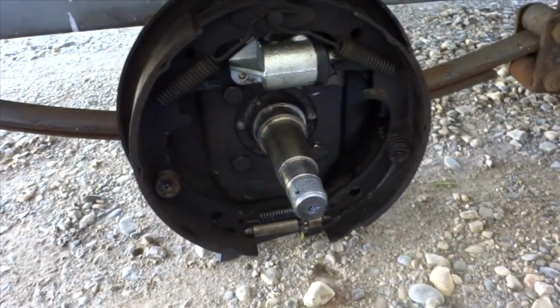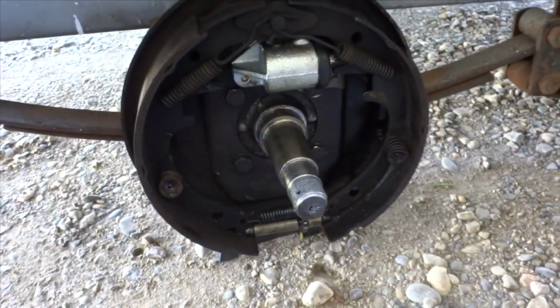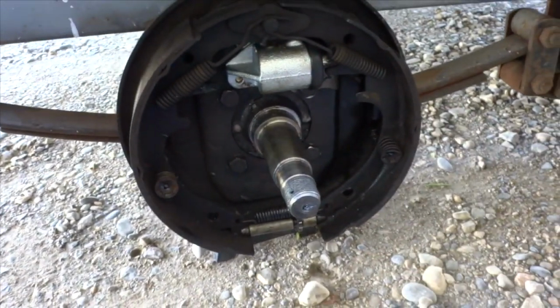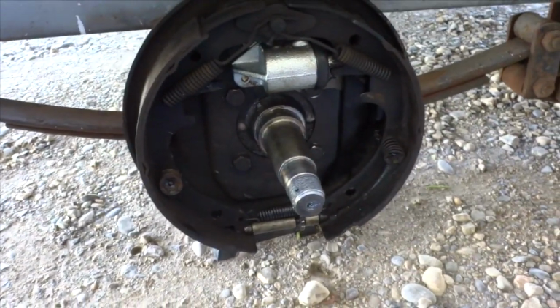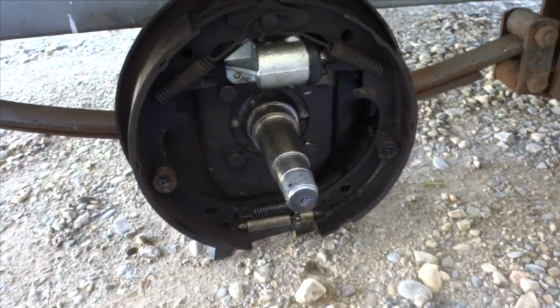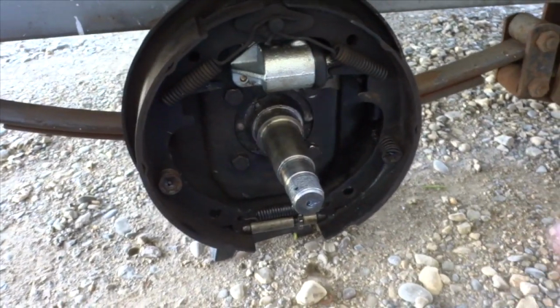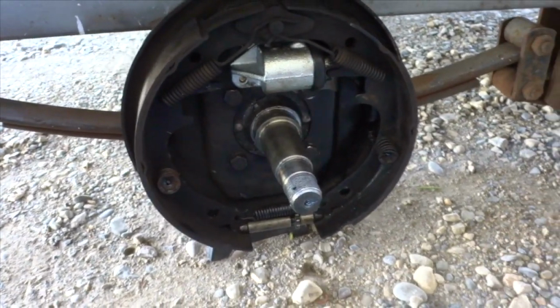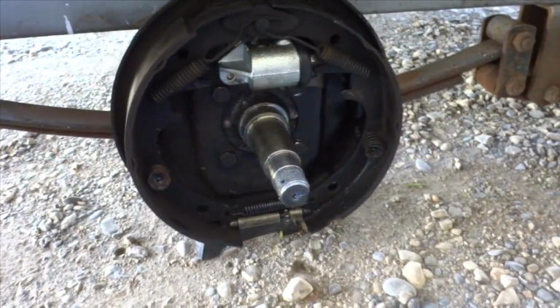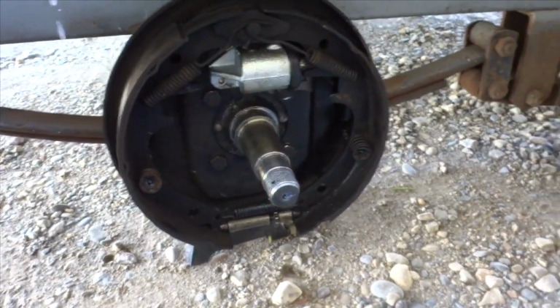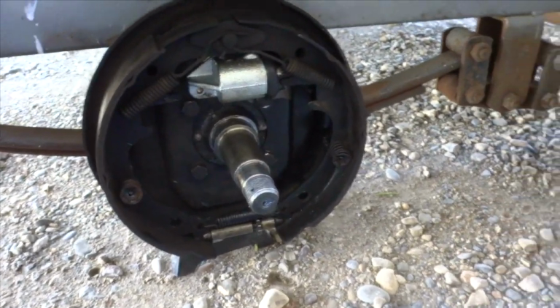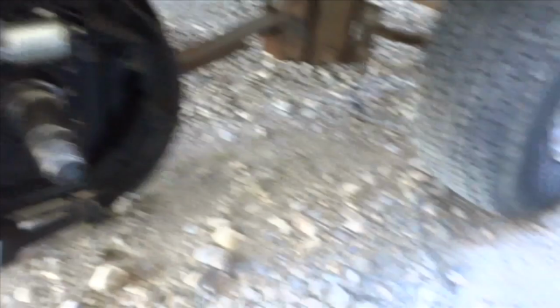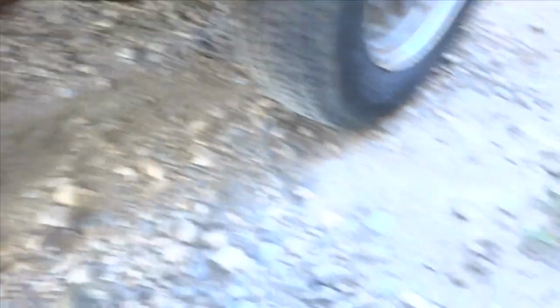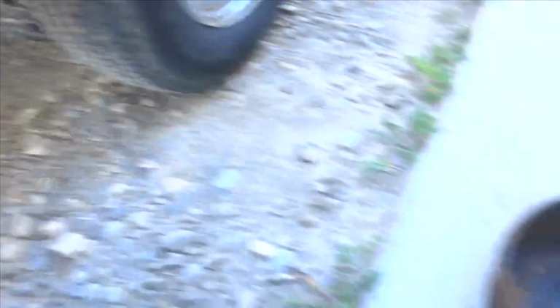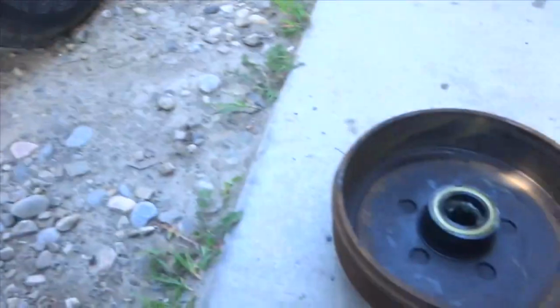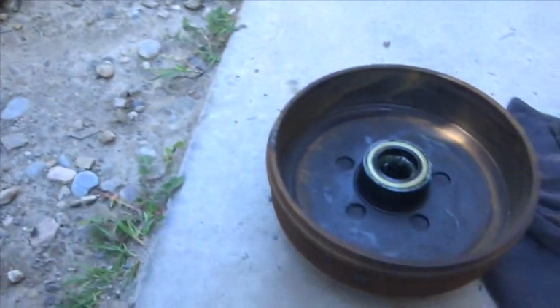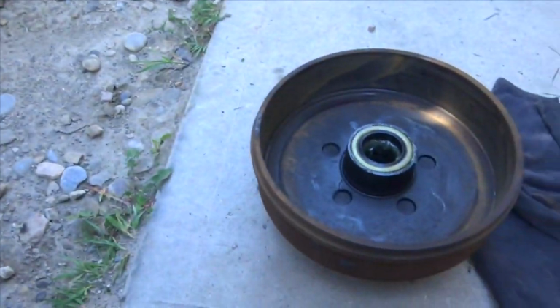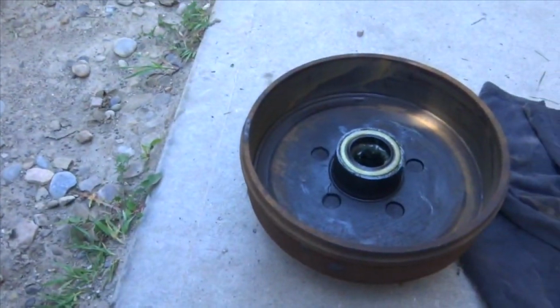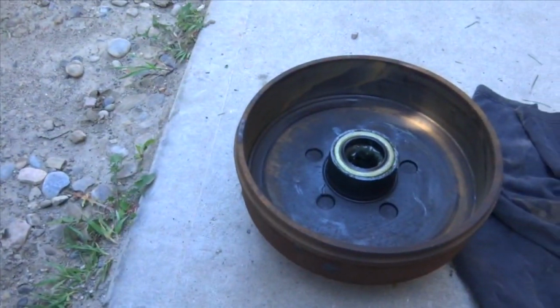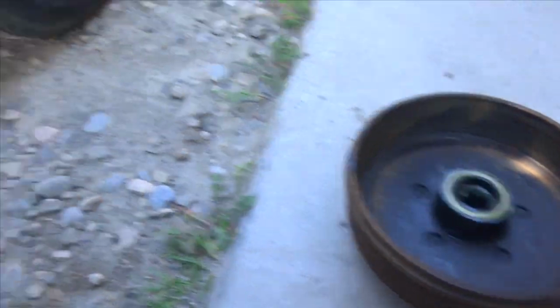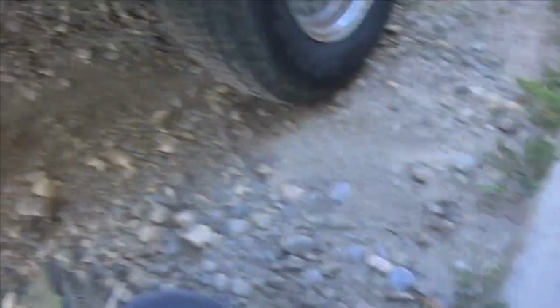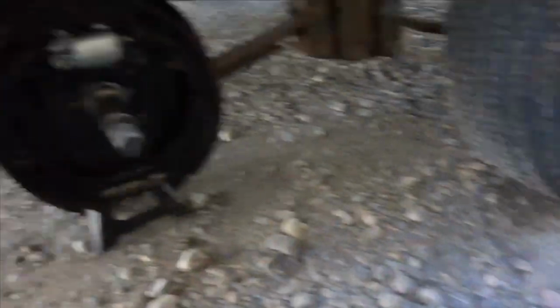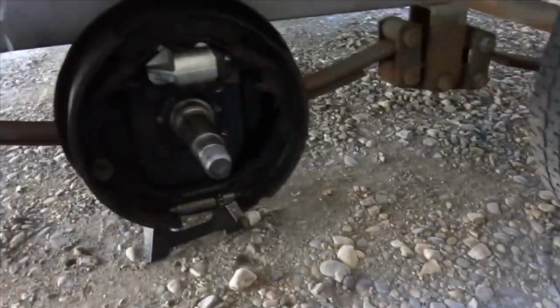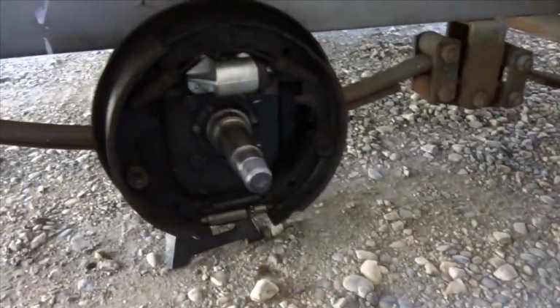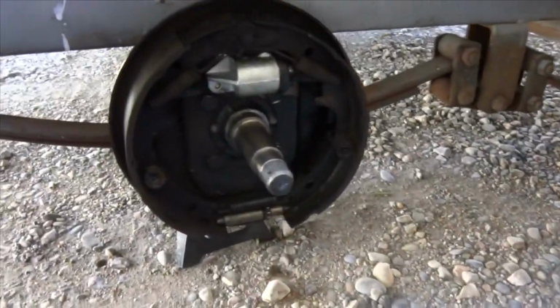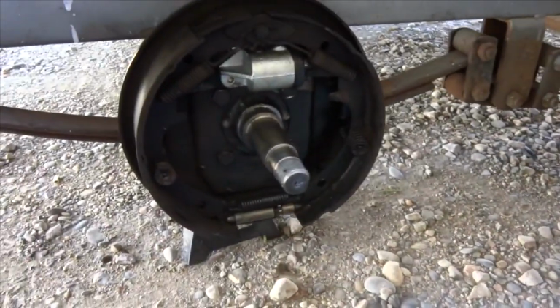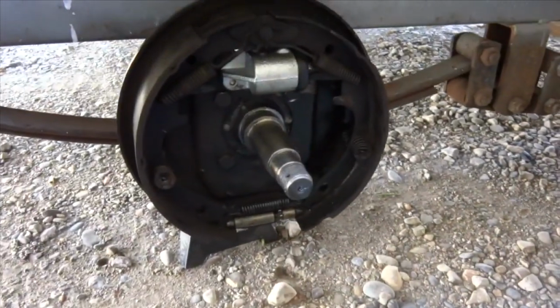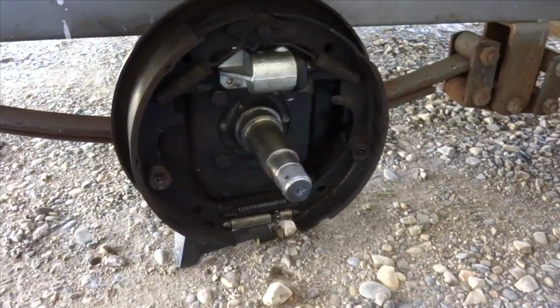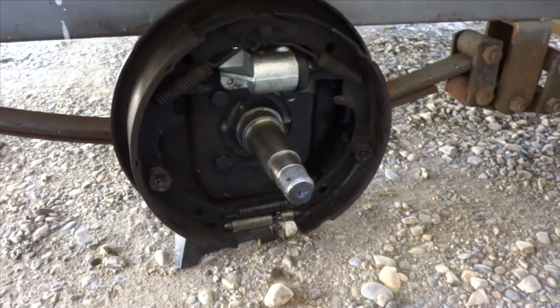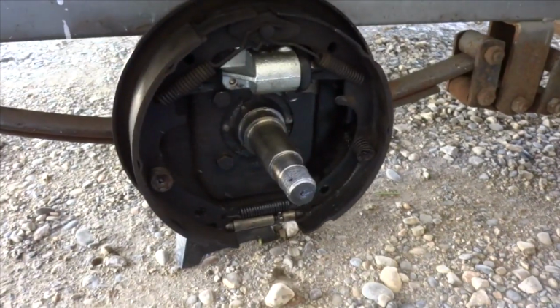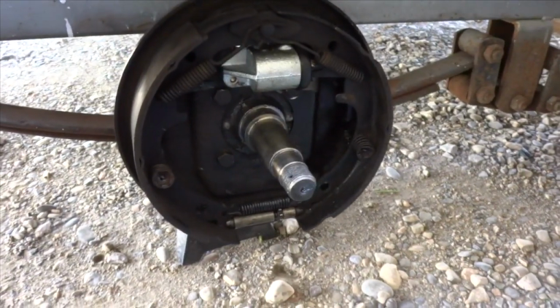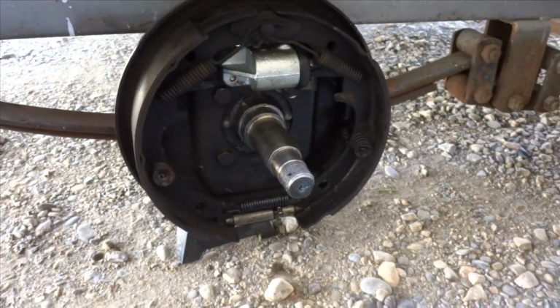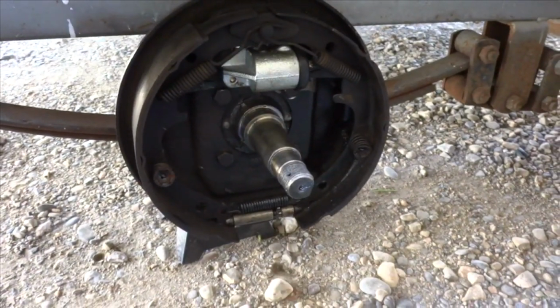There we go. There are our brake shoes reoriented to the proper way — up like that instead of on the side. Not sure what the previous guy was thinking. Now we're gonna put the drum back on and start putting the bearings and everything back together.